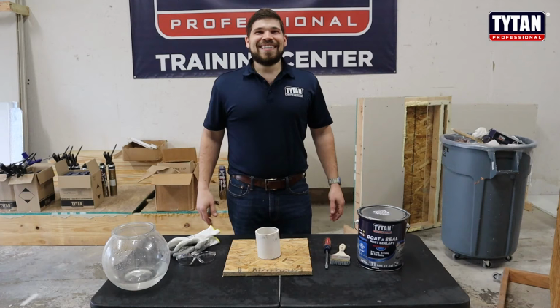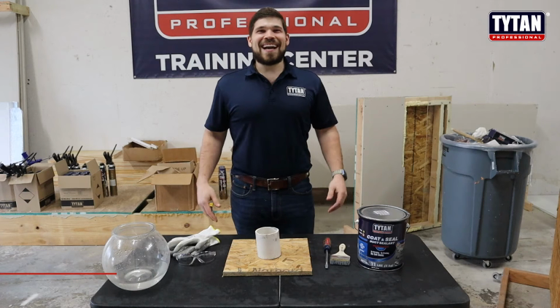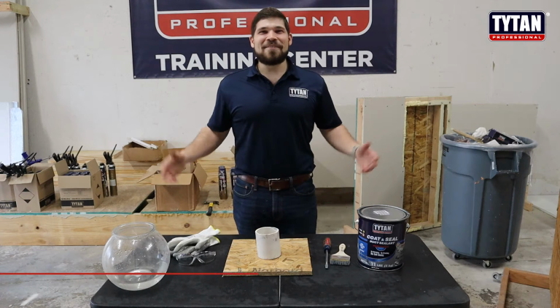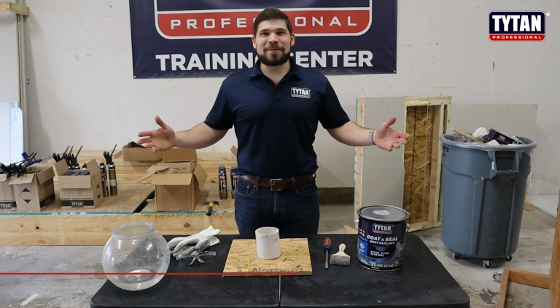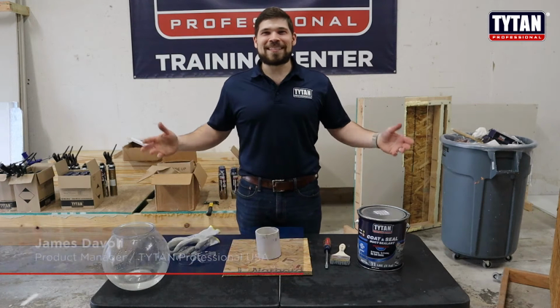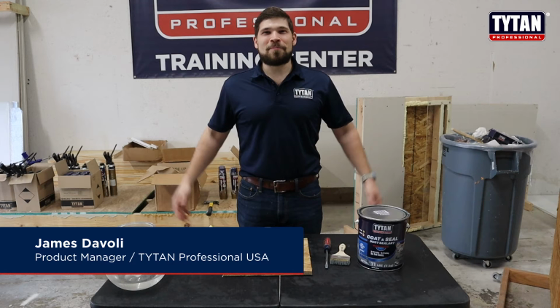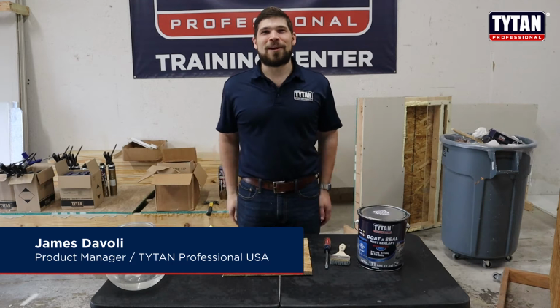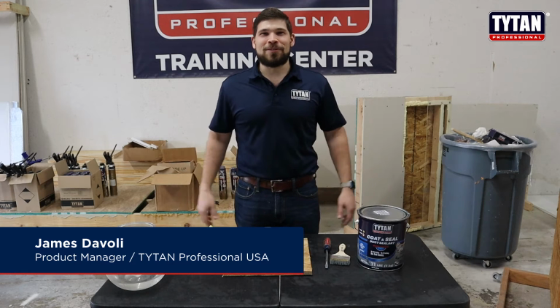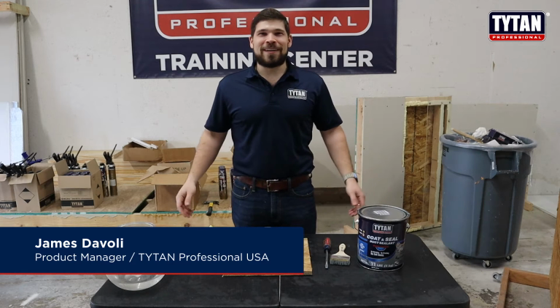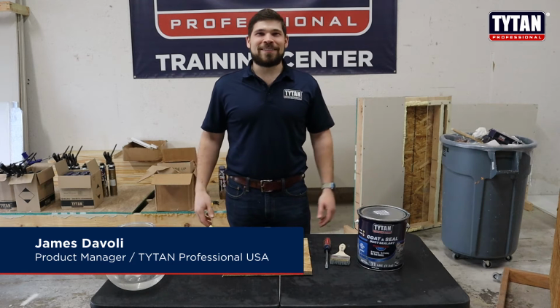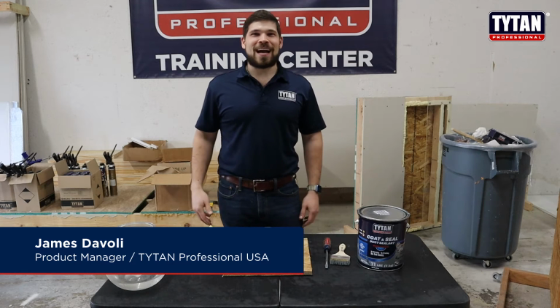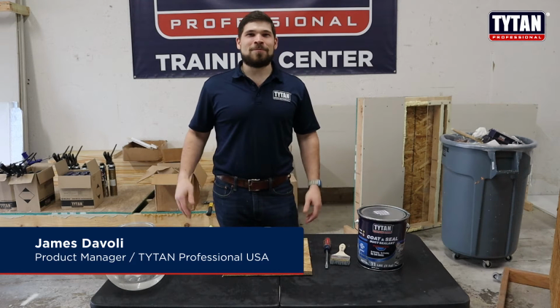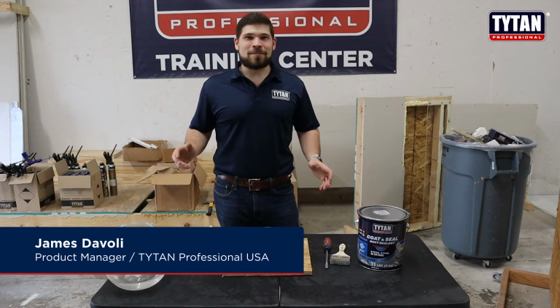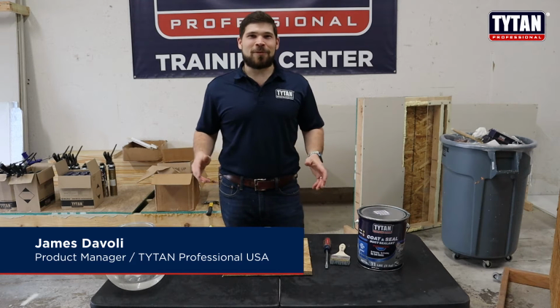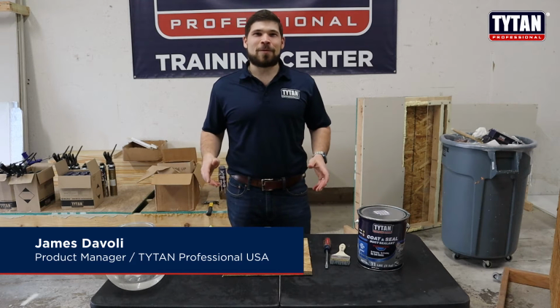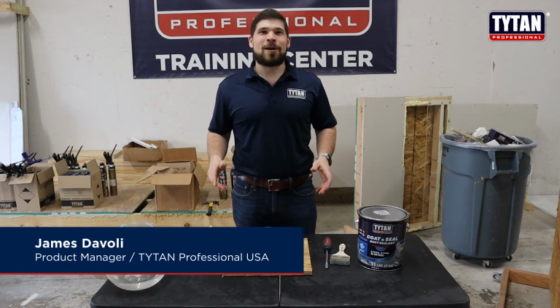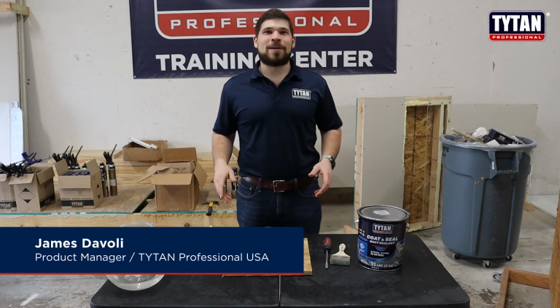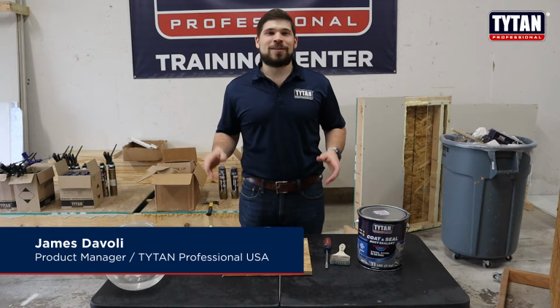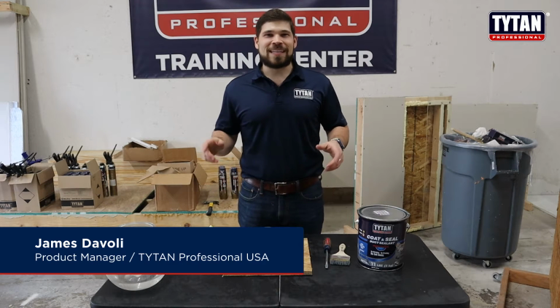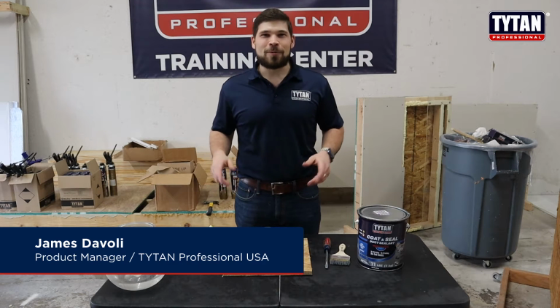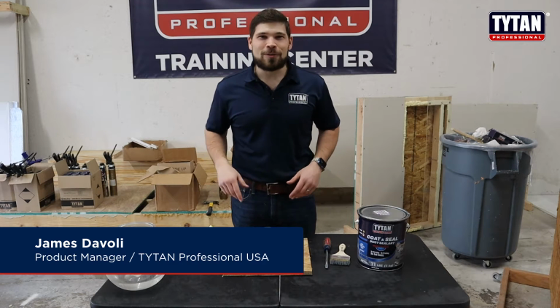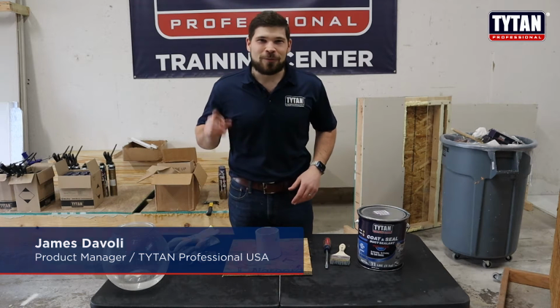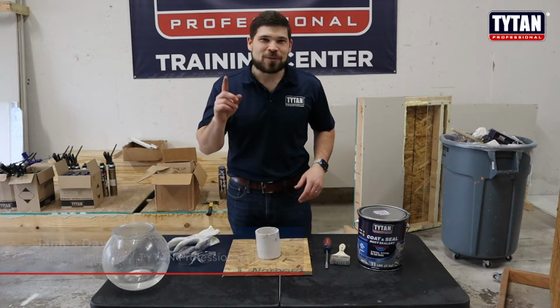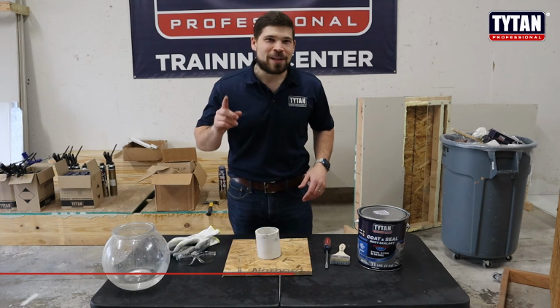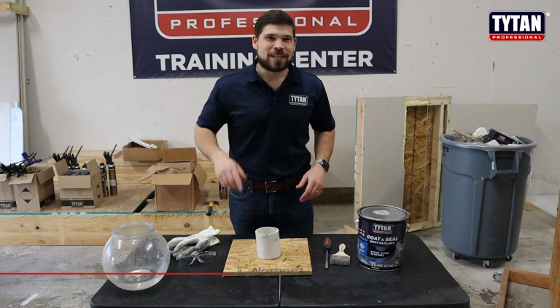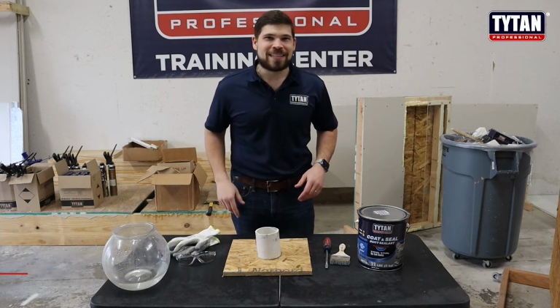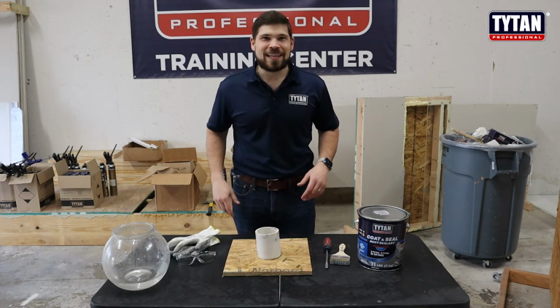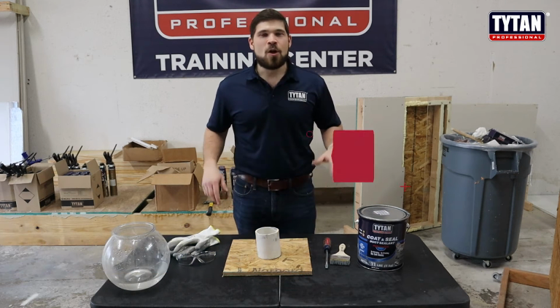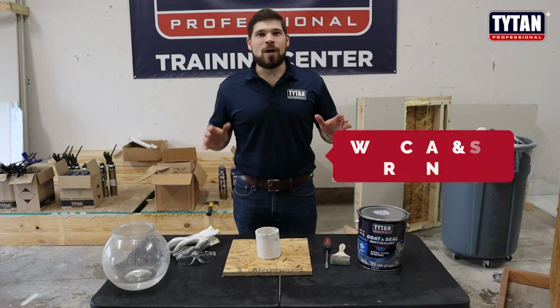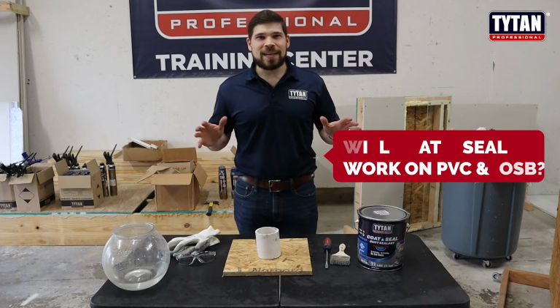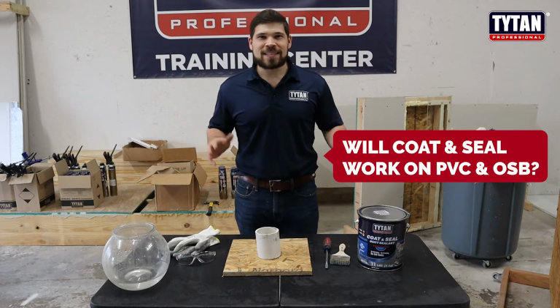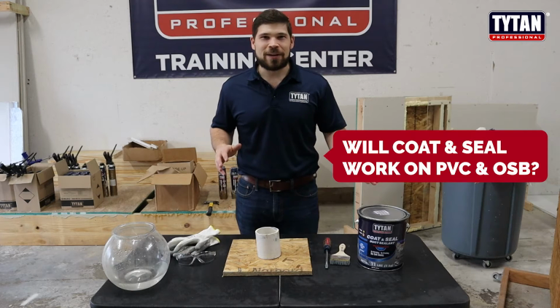Hey, welcome to Titan Professional Videos. I'm James DiVoli, the product manager, and today we're doing our first video series in Will It Seal?